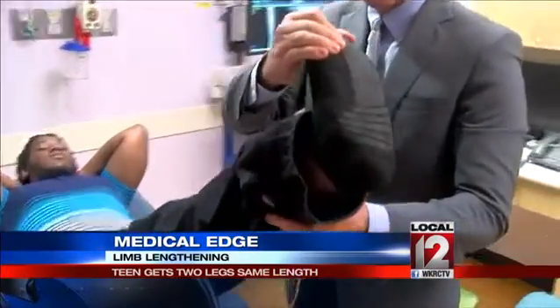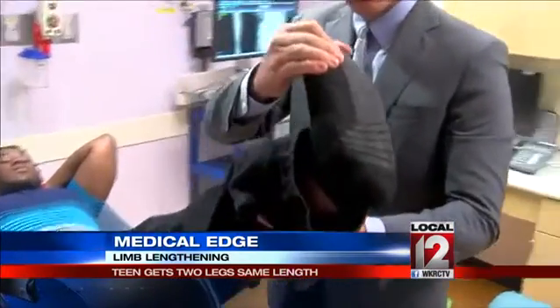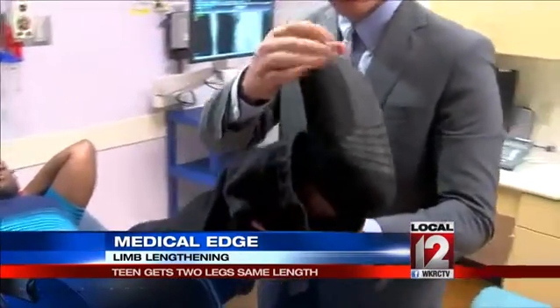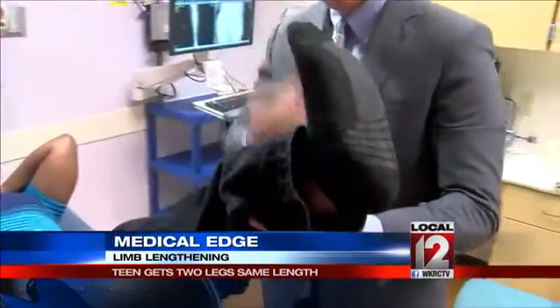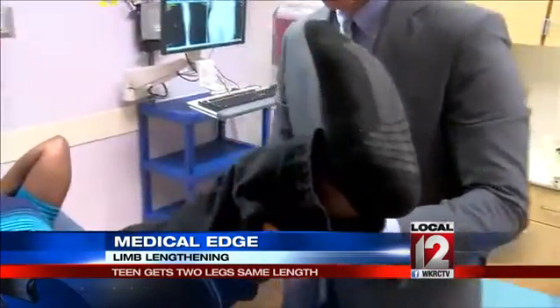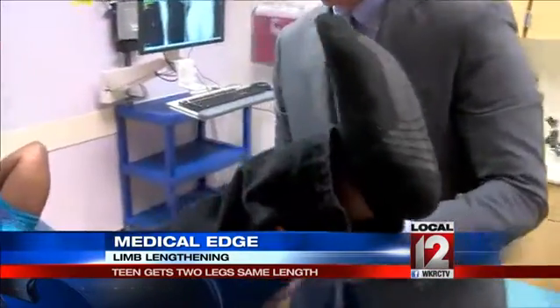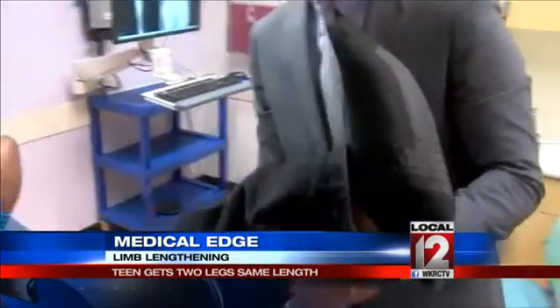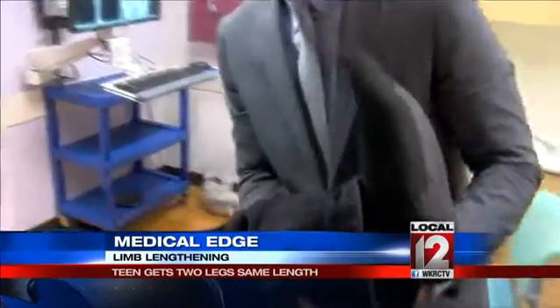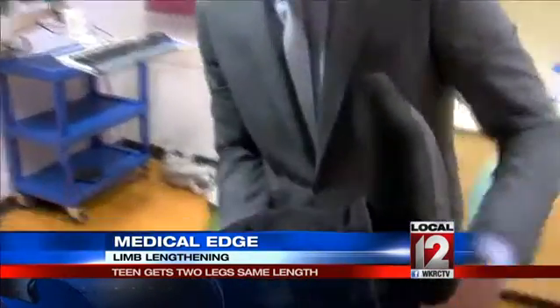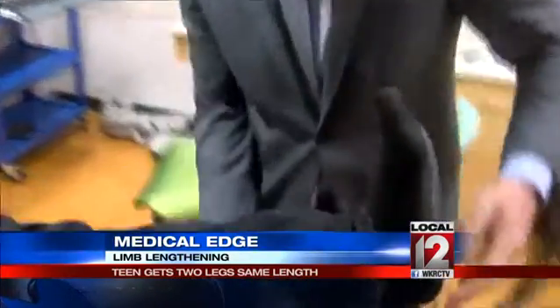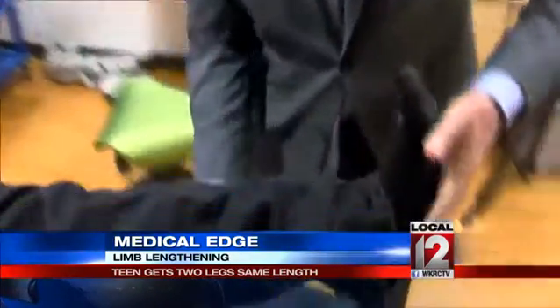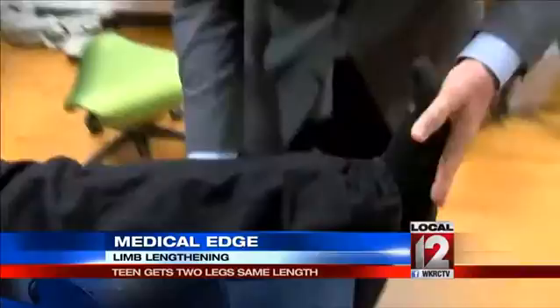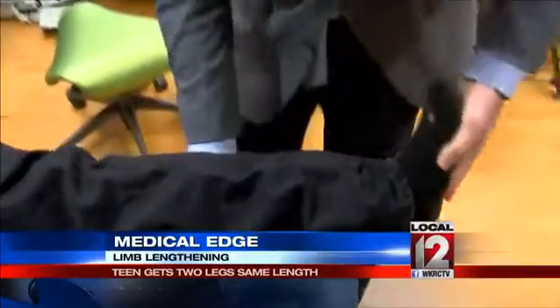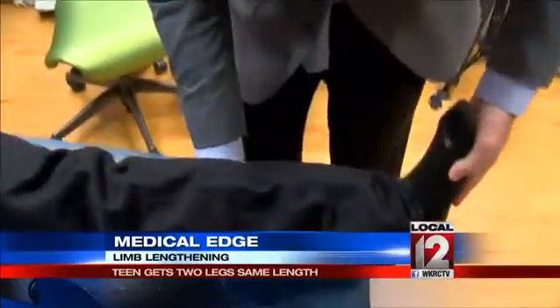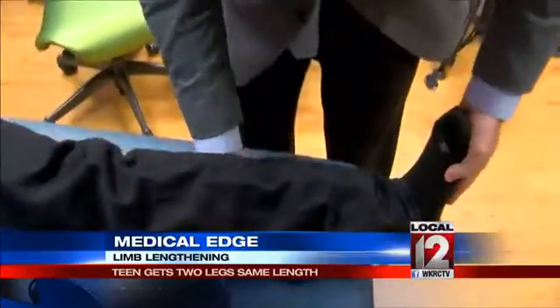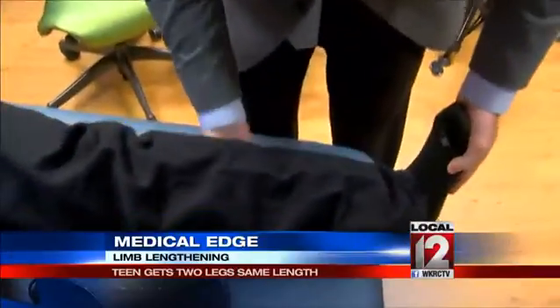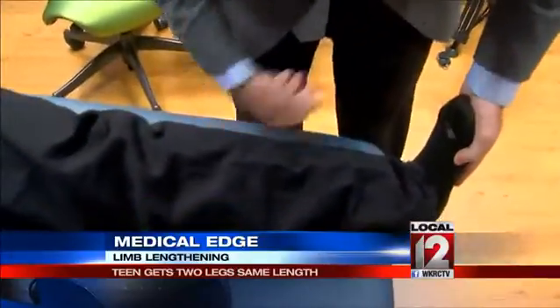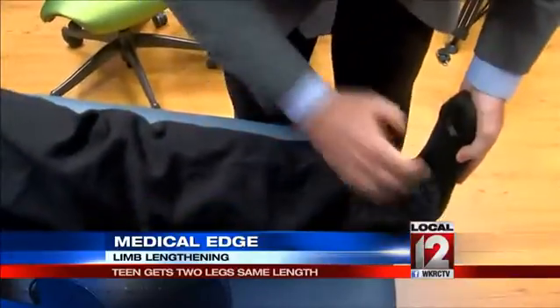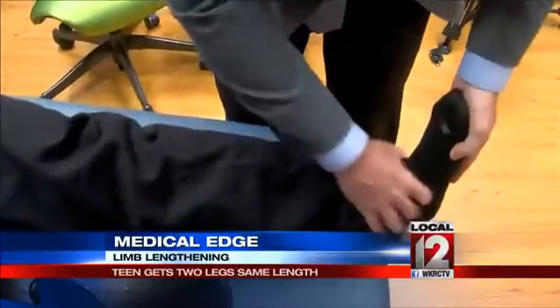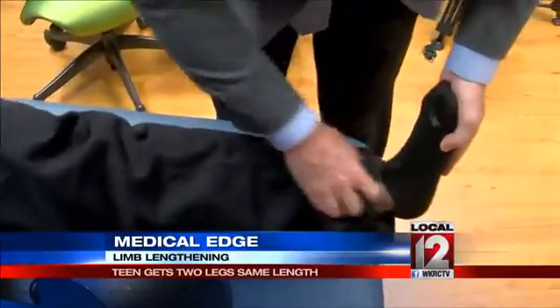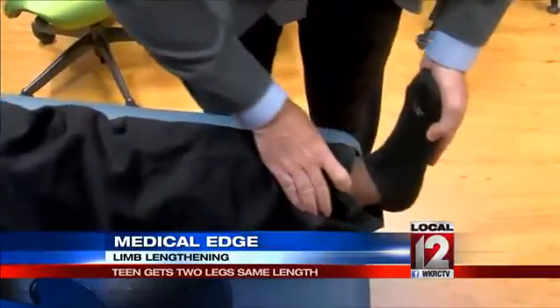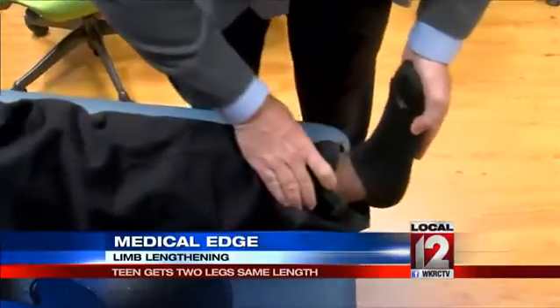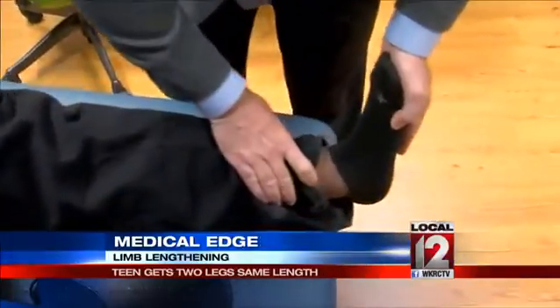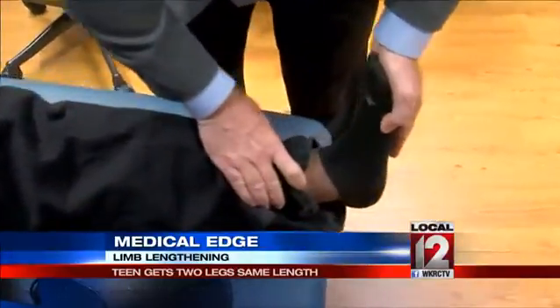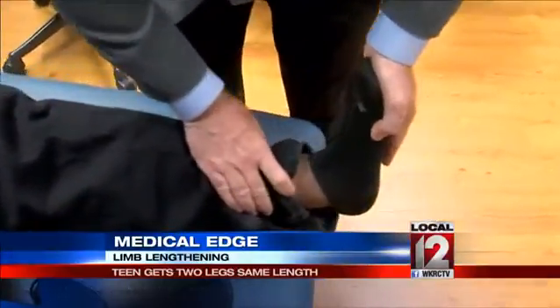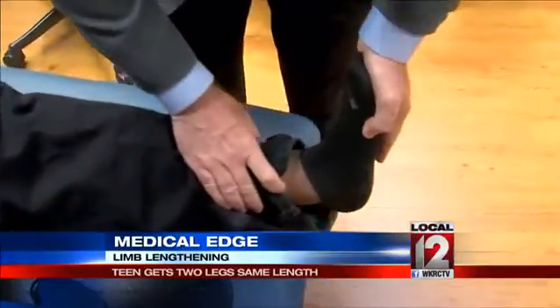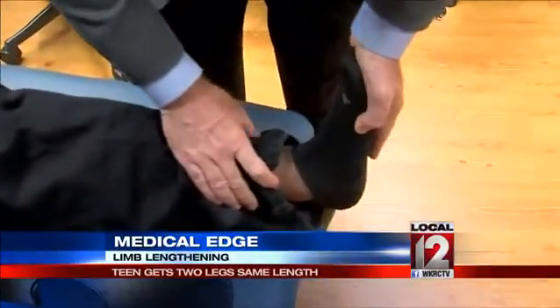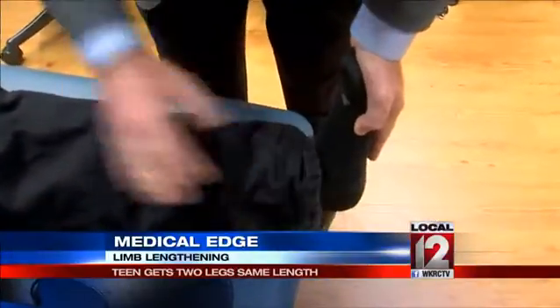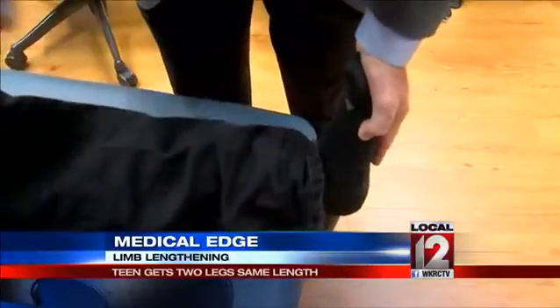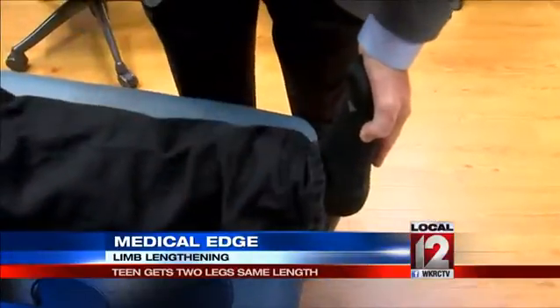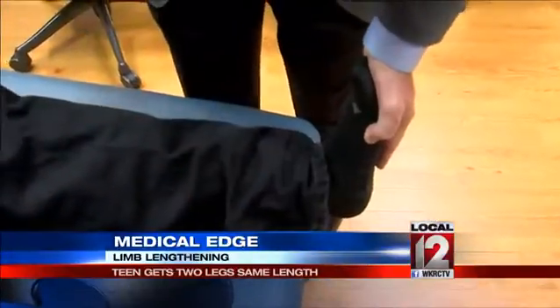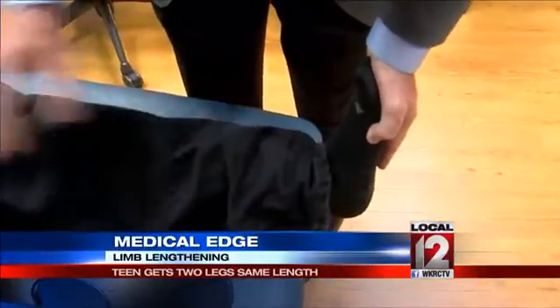So with a team of orthopedic specialists led by Dr. Jim McCarthy, he made the decision to have limb lengthening.